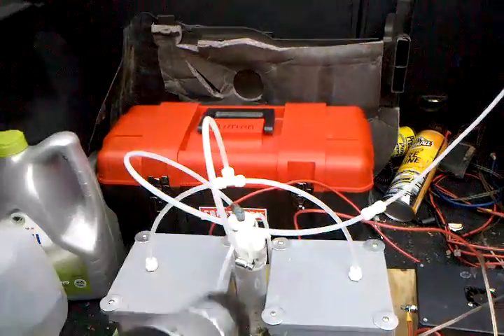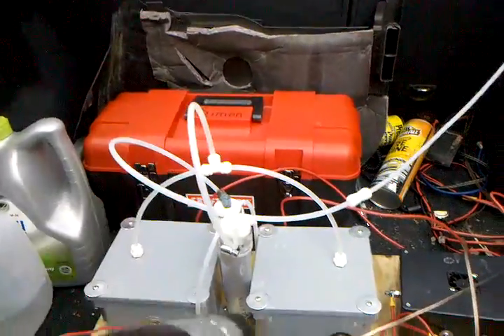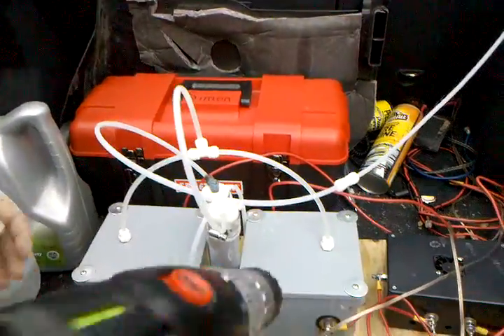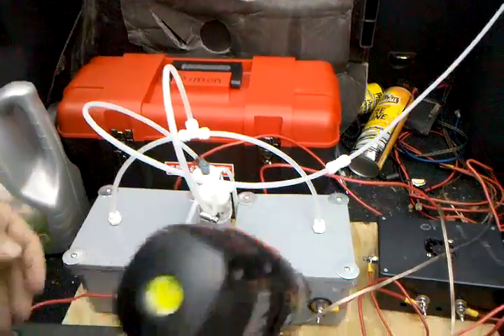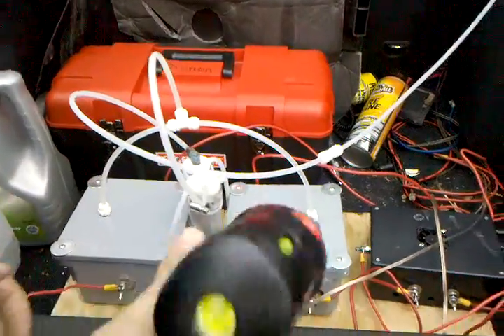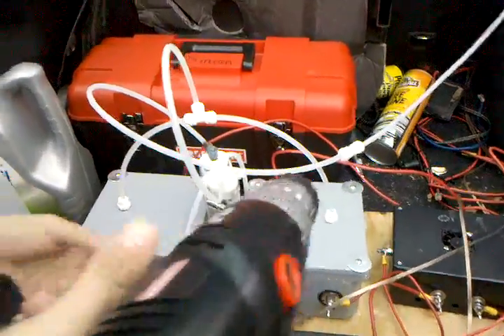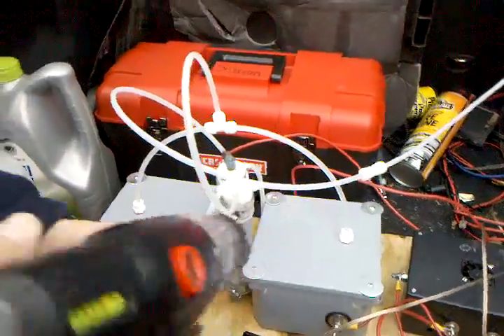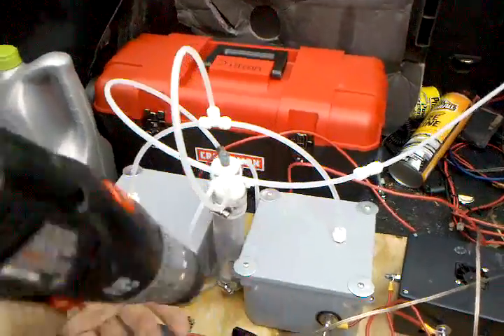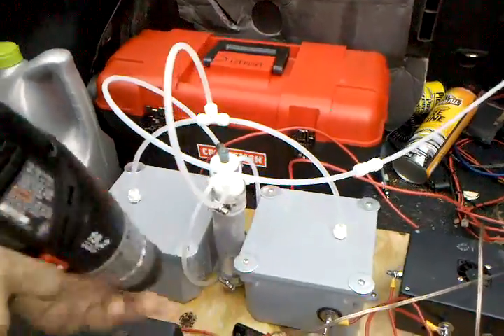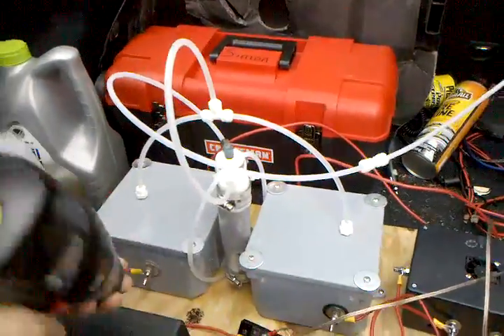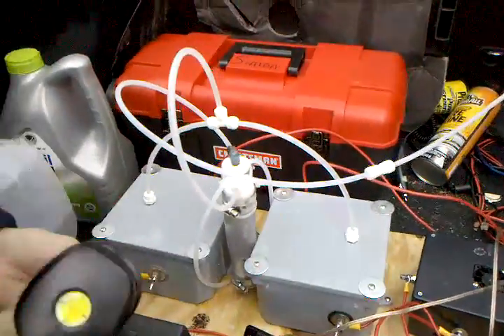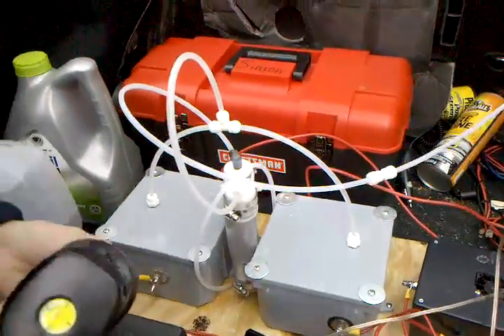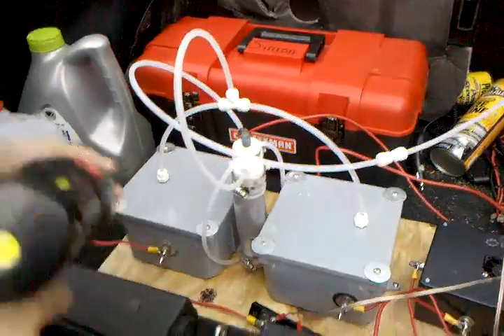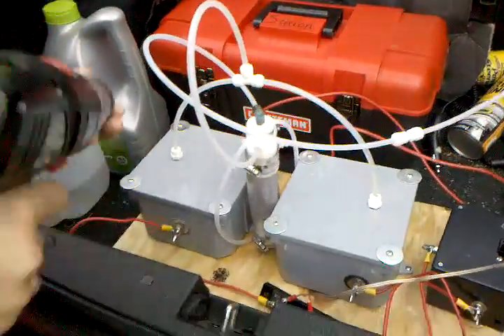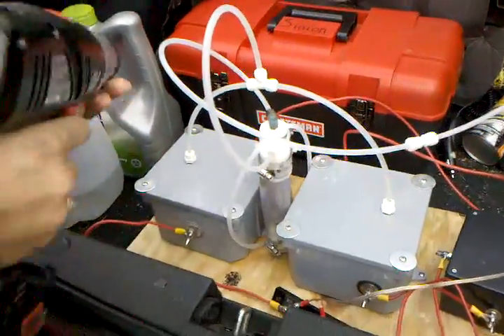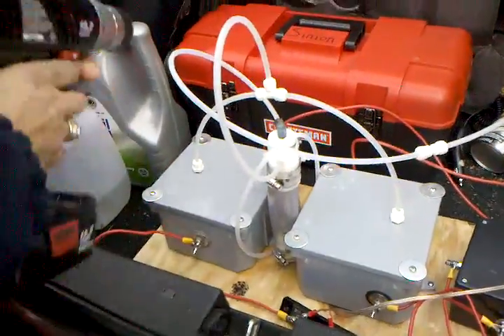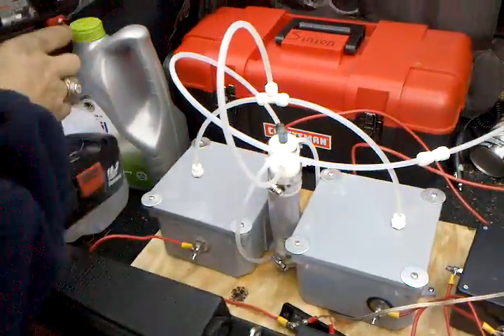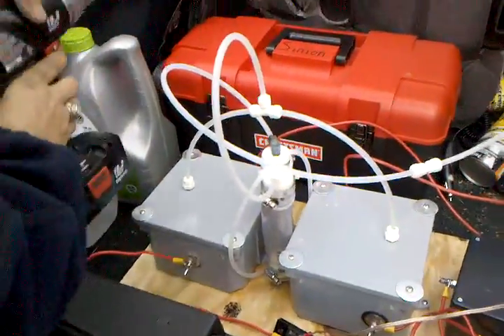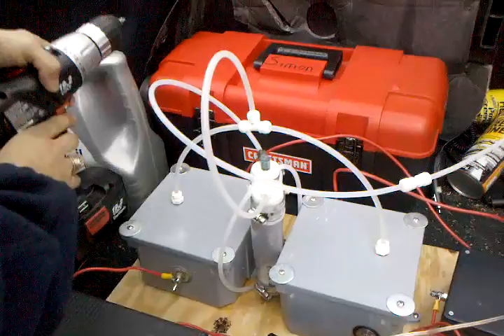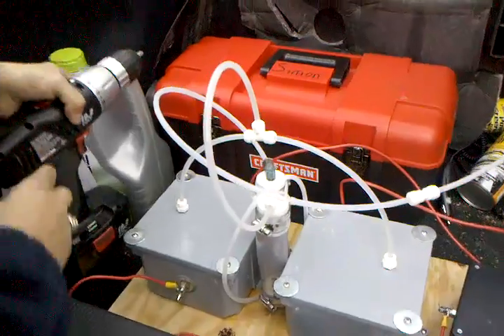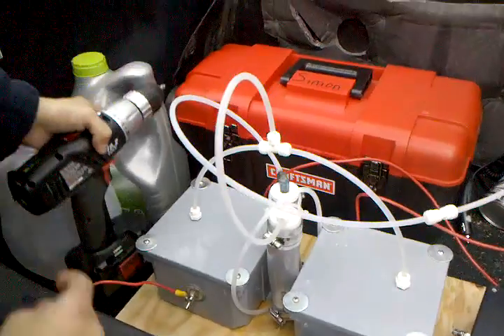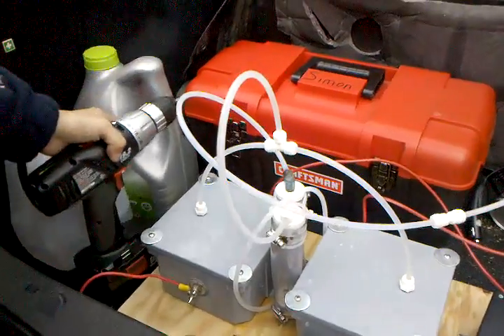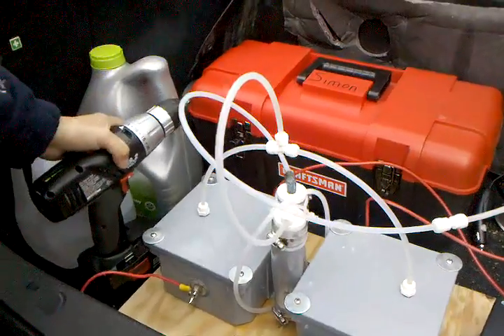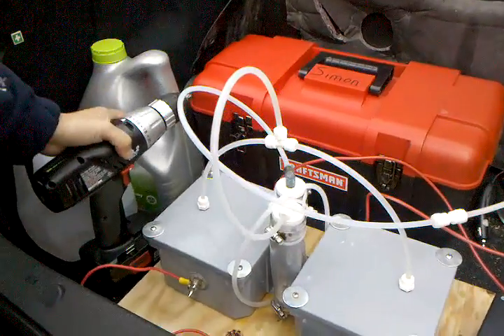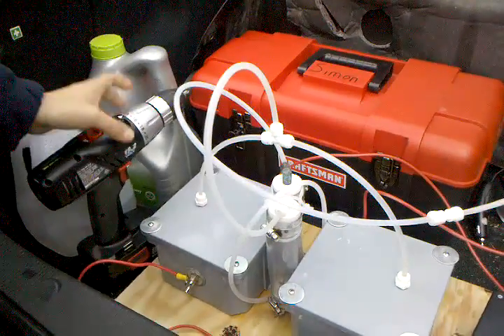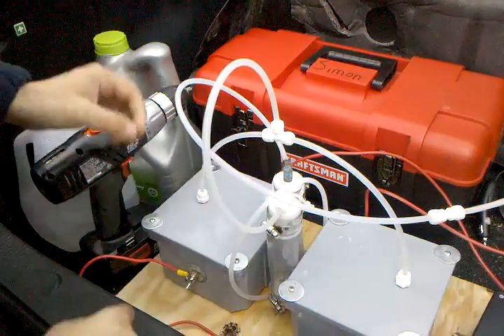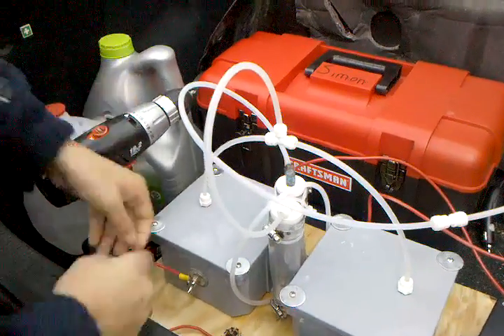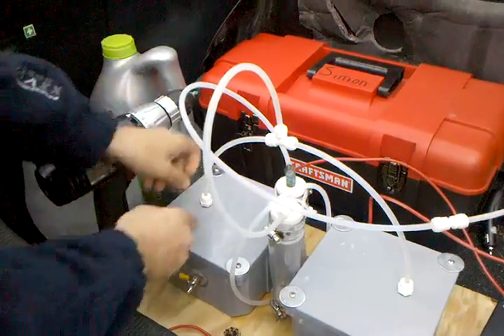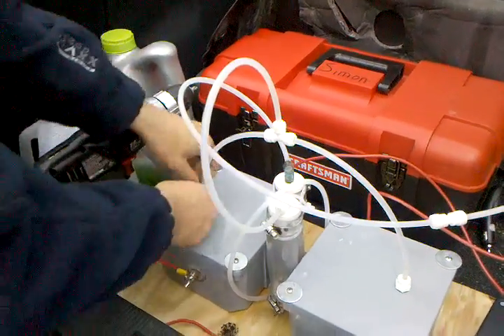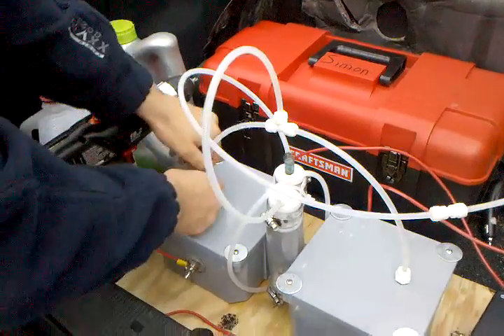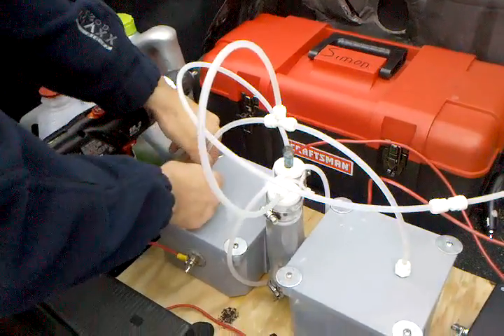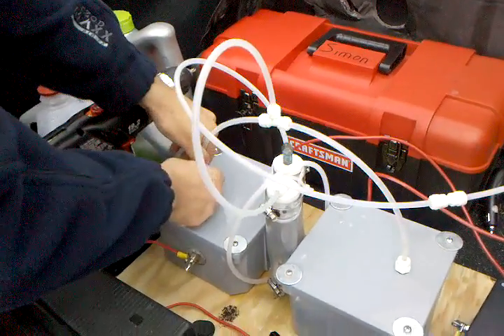I realized that I've never shown a video of me disassembling or servicing the cells.